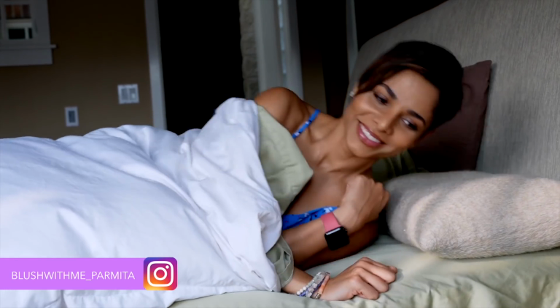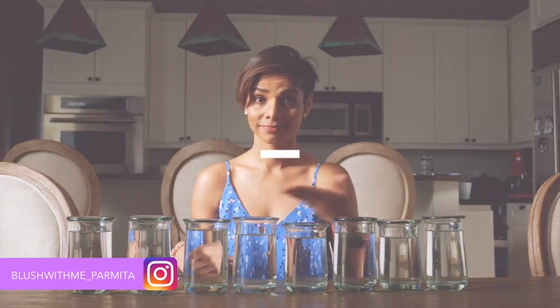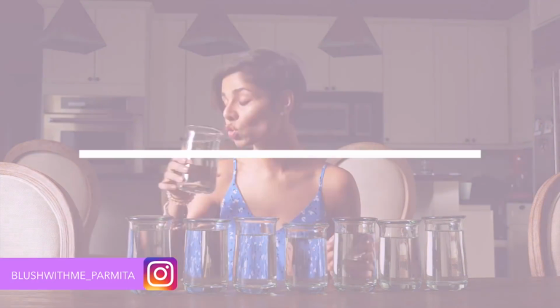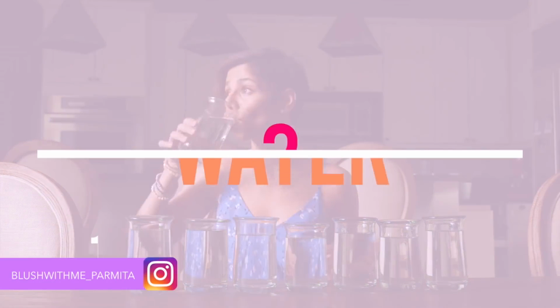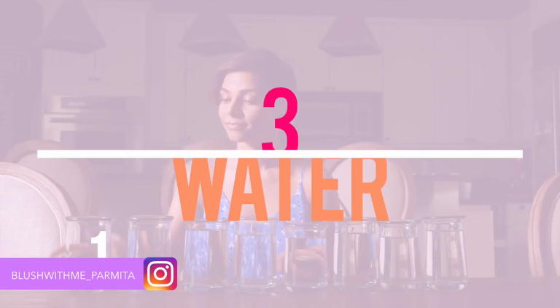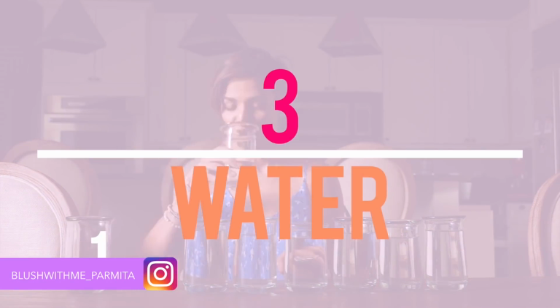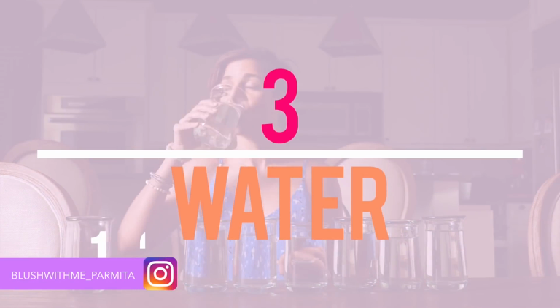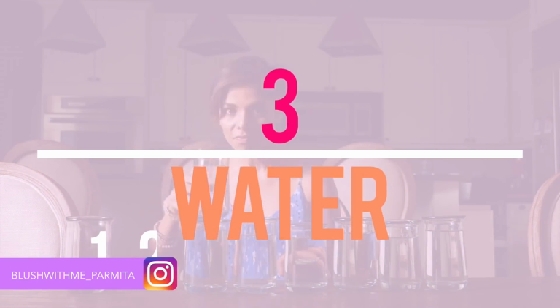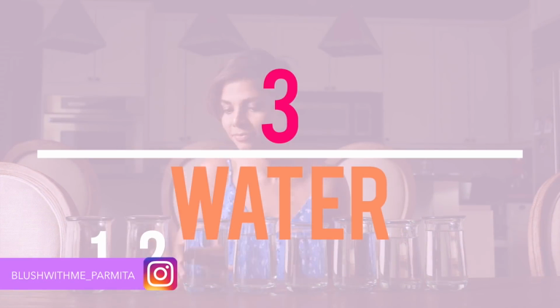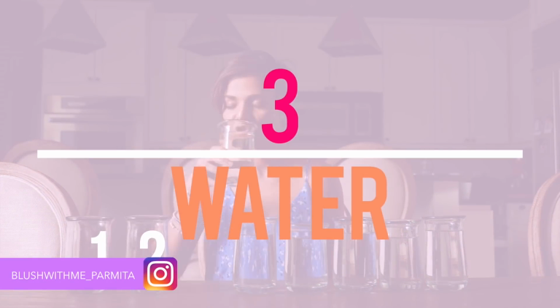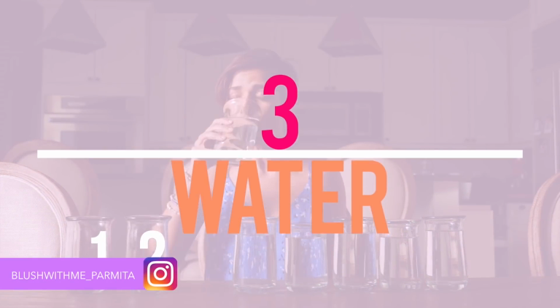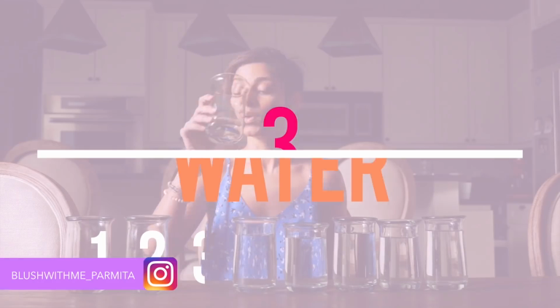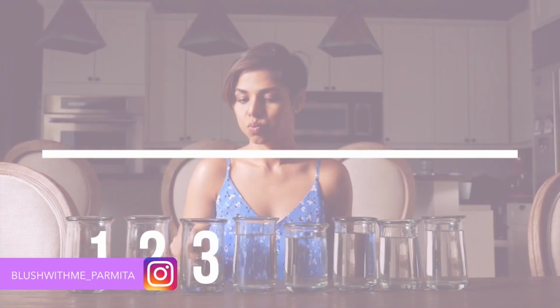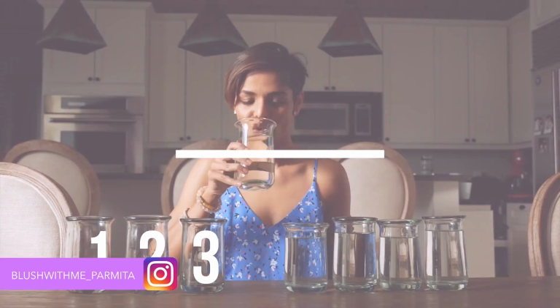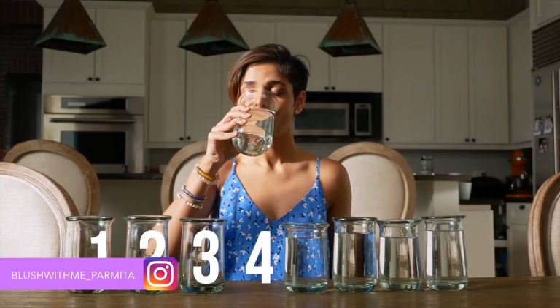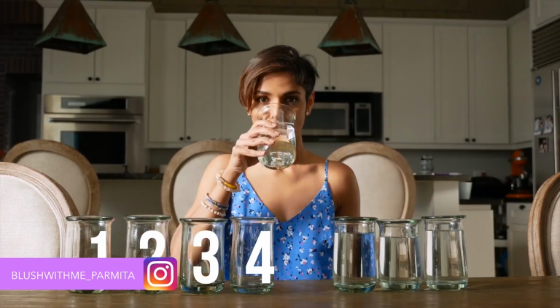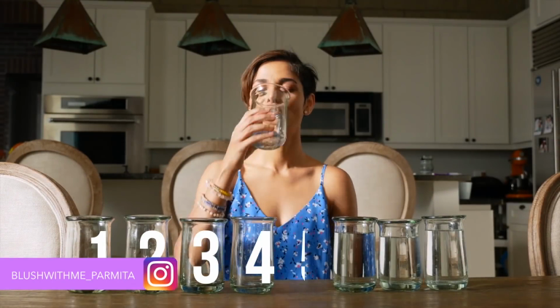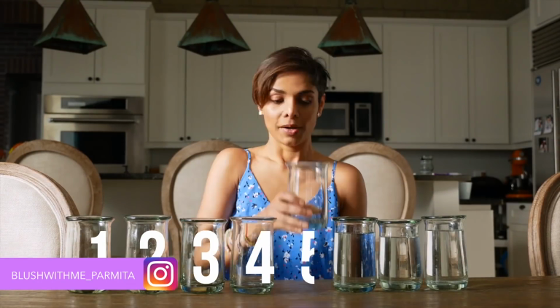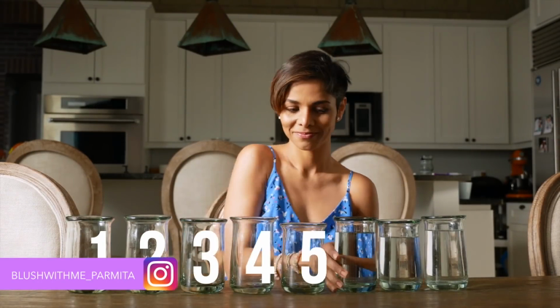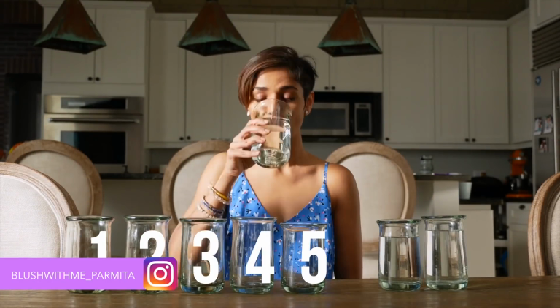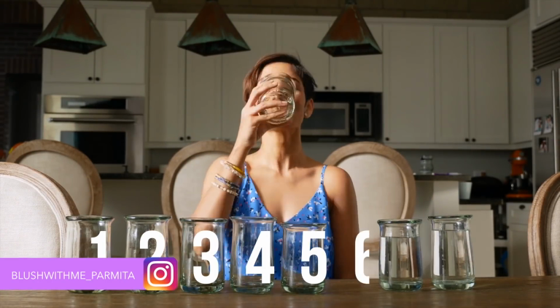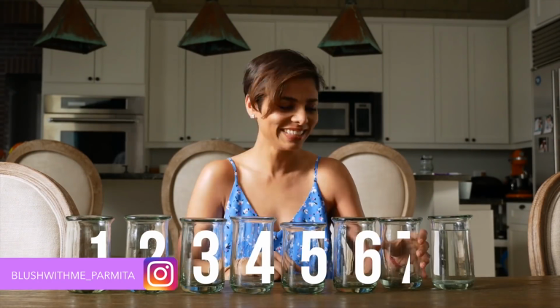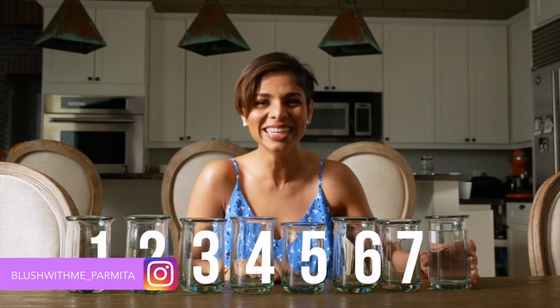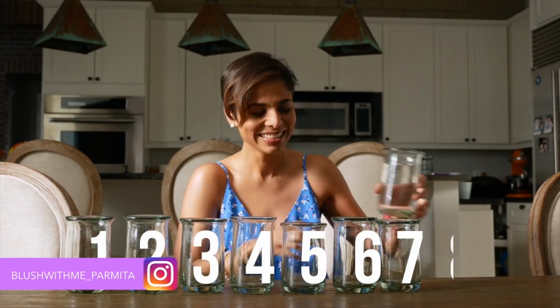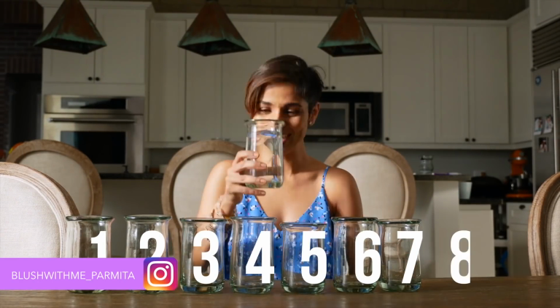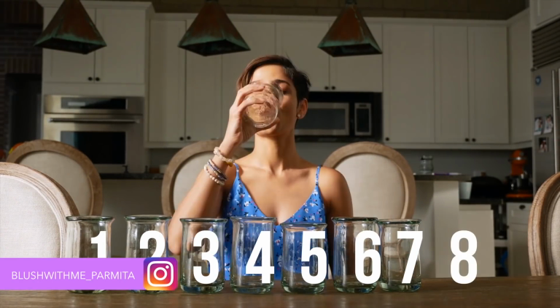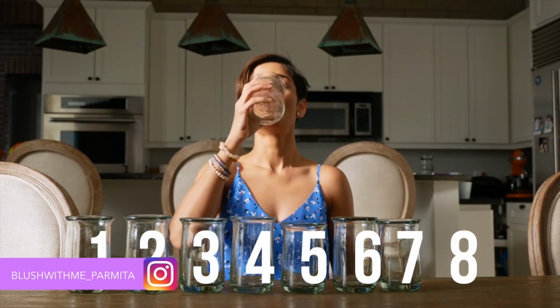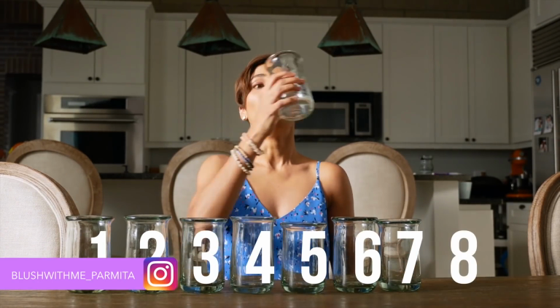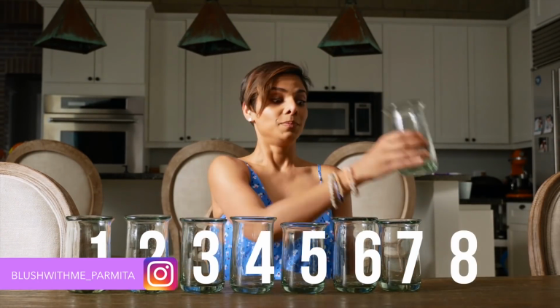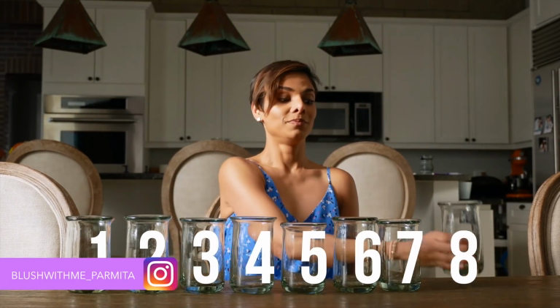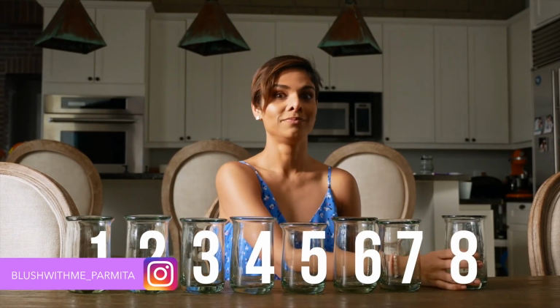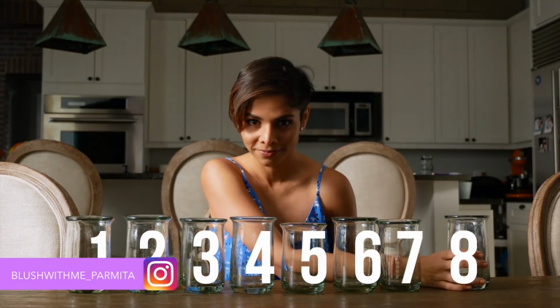Drink at least eight glasses of water. That gives you firm skin, not just on your neck but on your face as well. Simple, right?